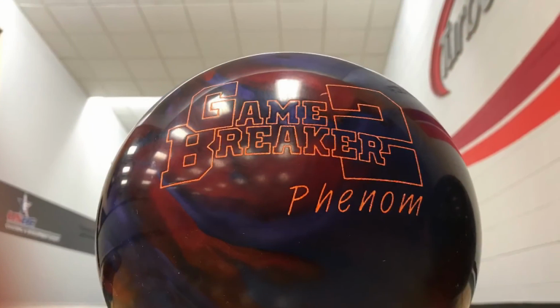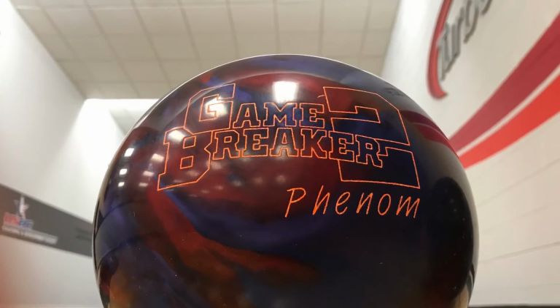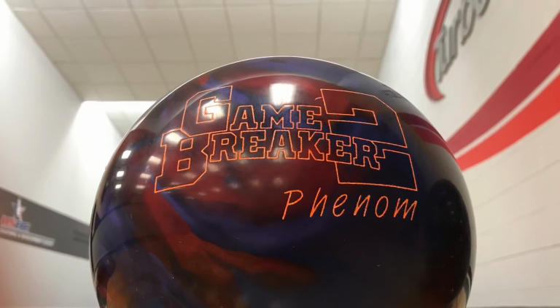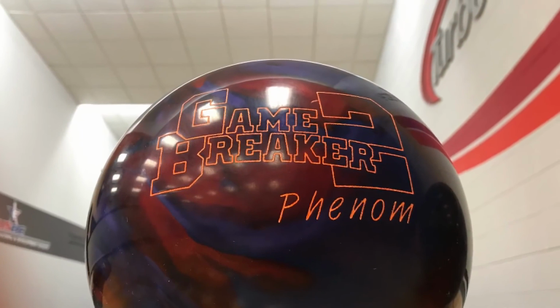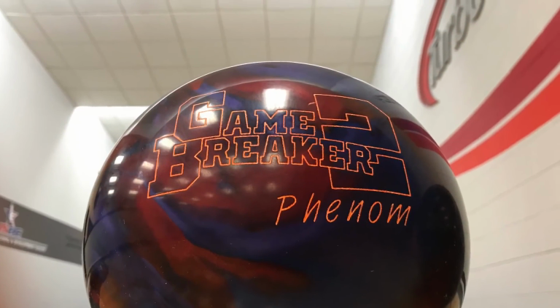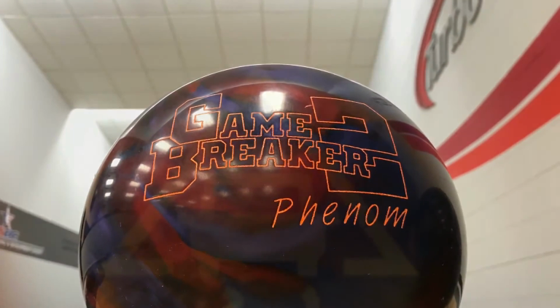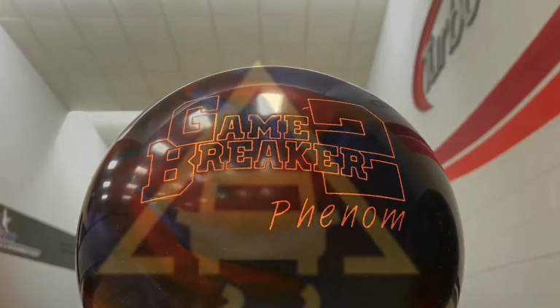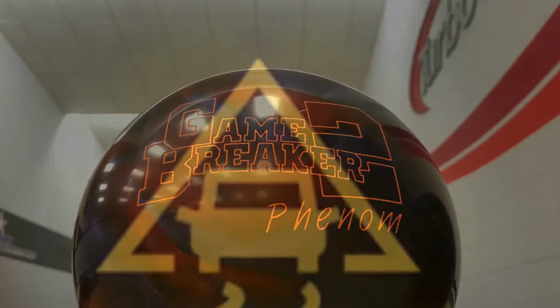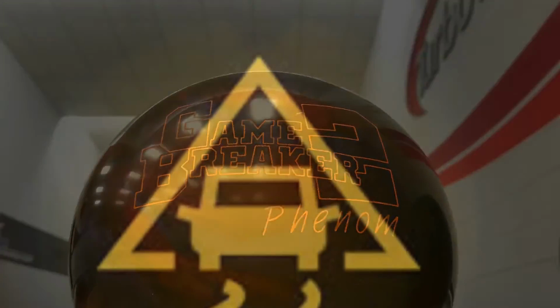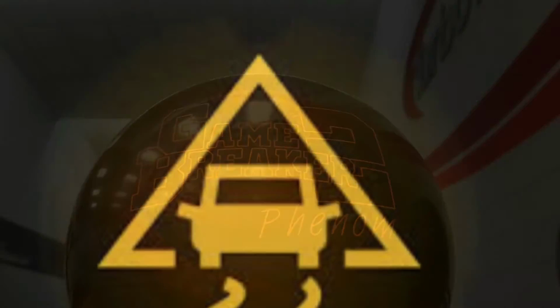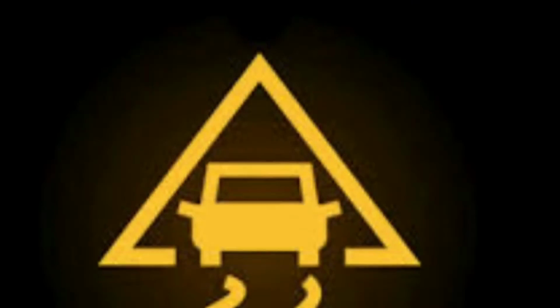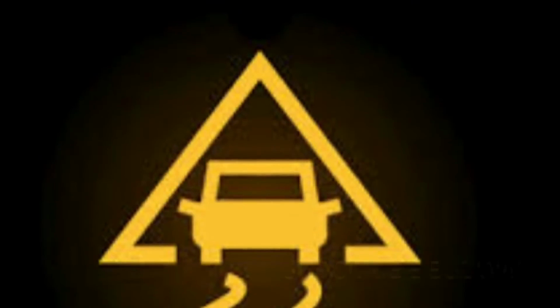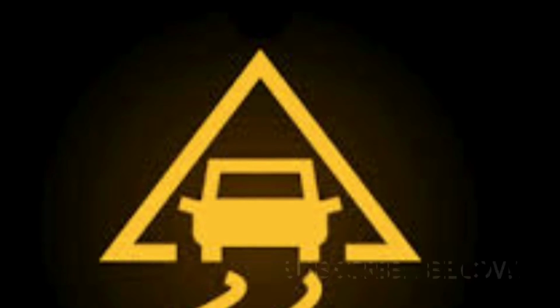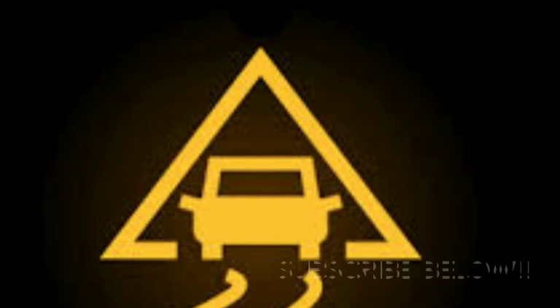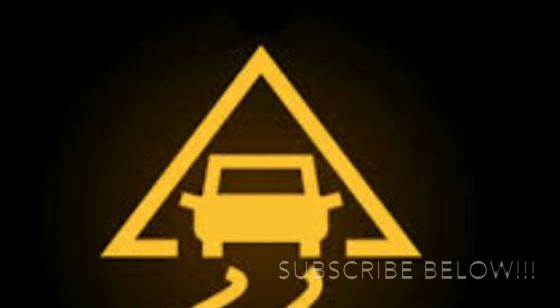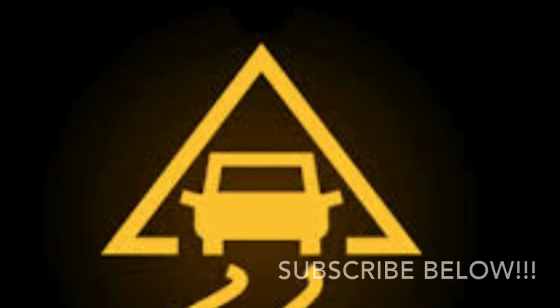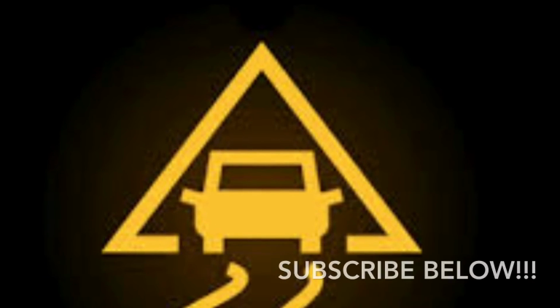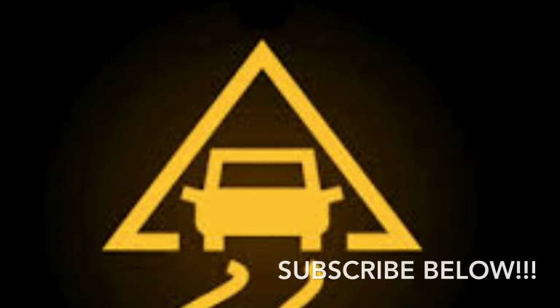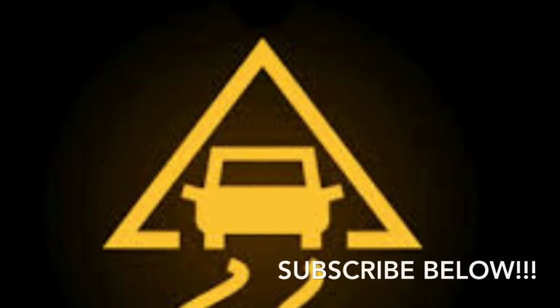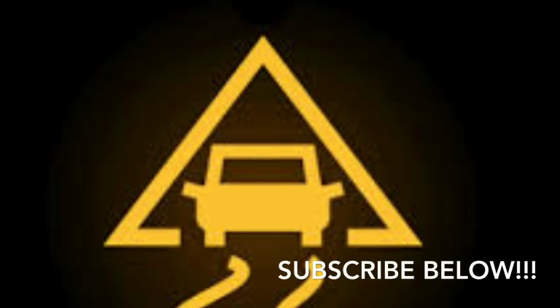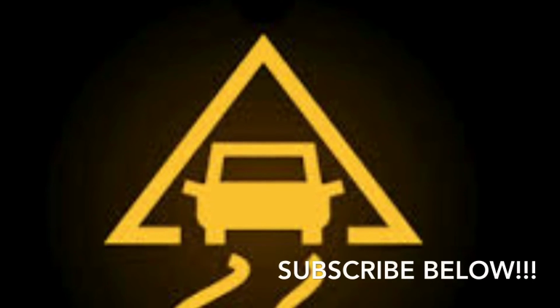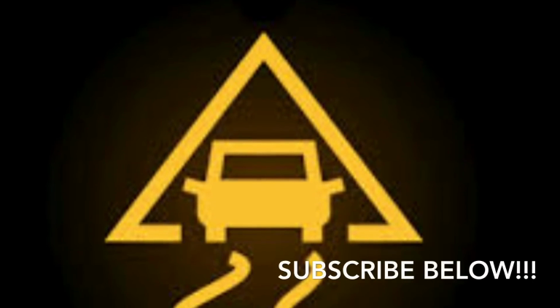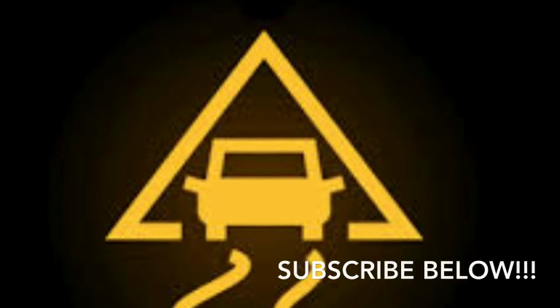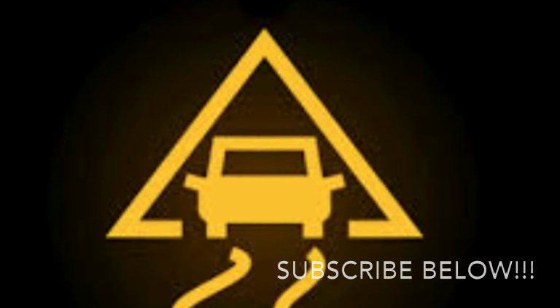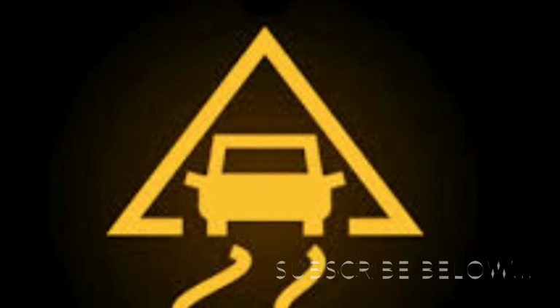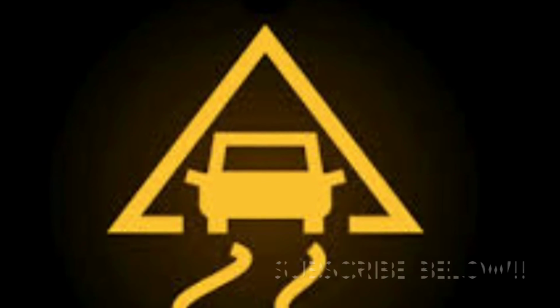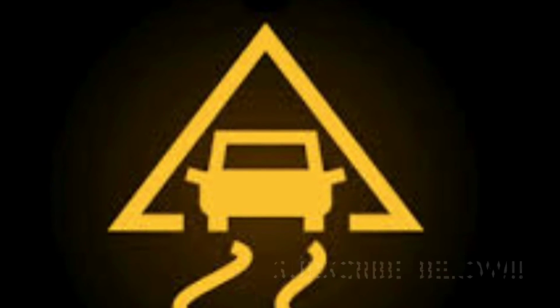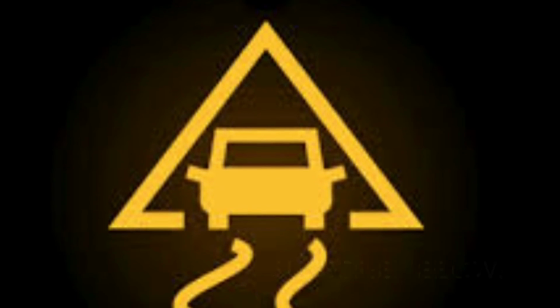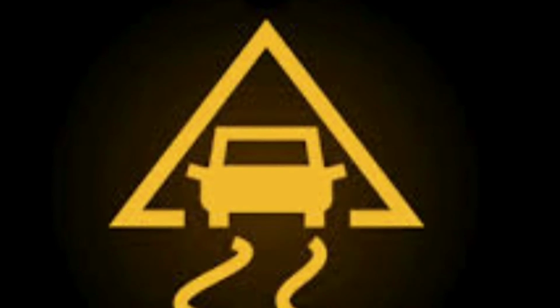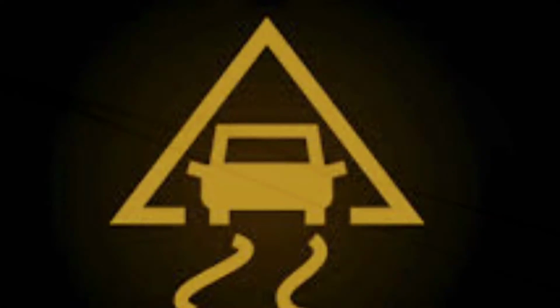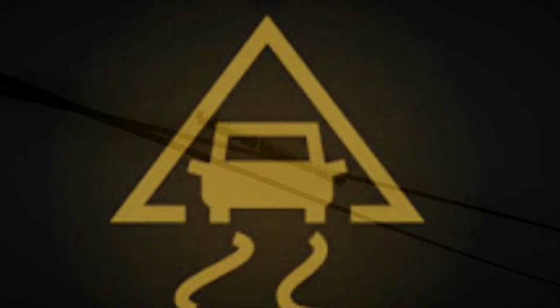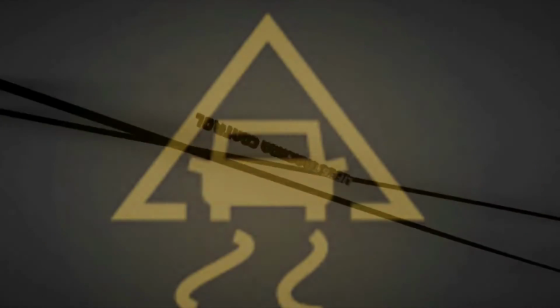That's what you're going to get out of the Phobia and the GB2 Phenom. I love them and you'll love them too. This is Life's Traction Control.